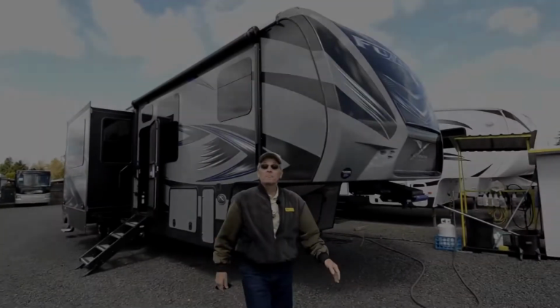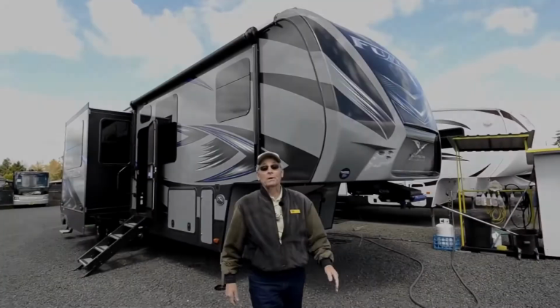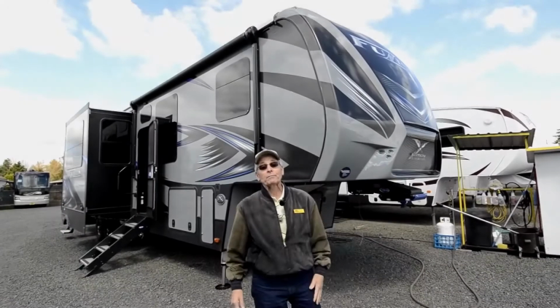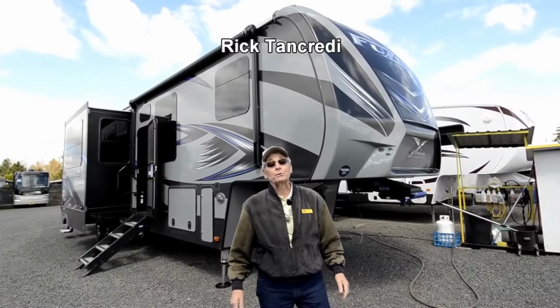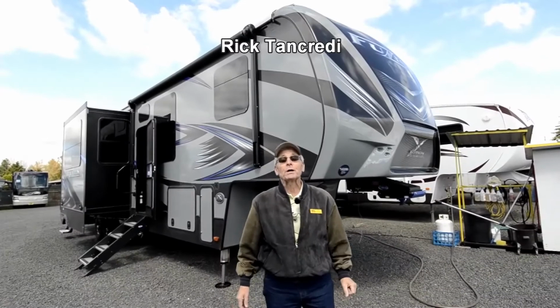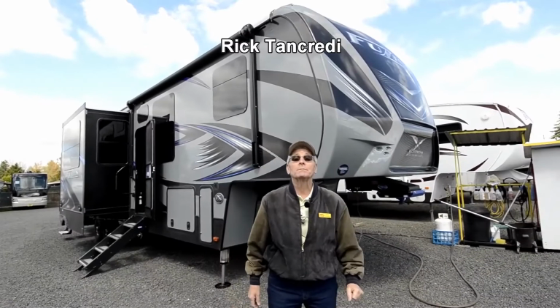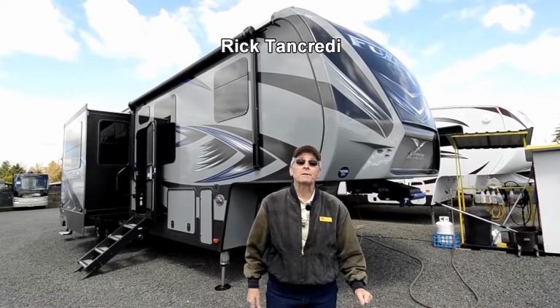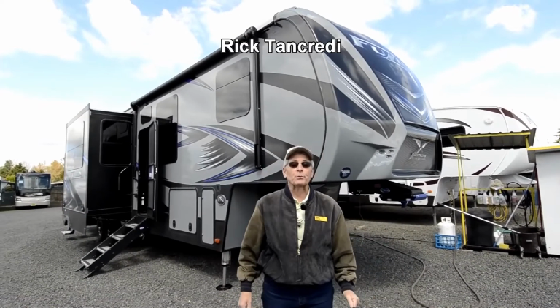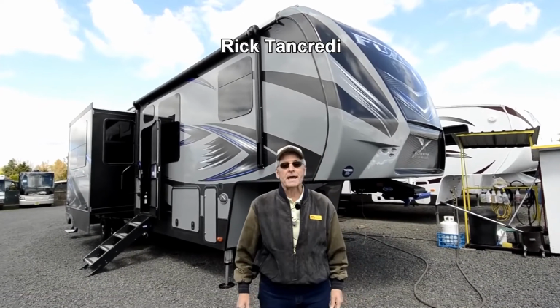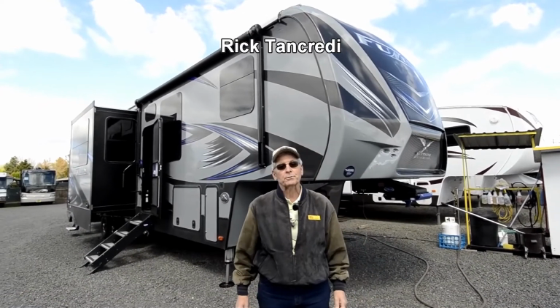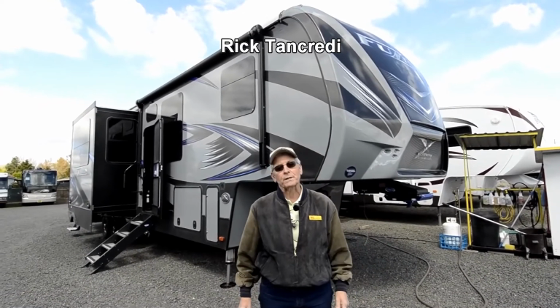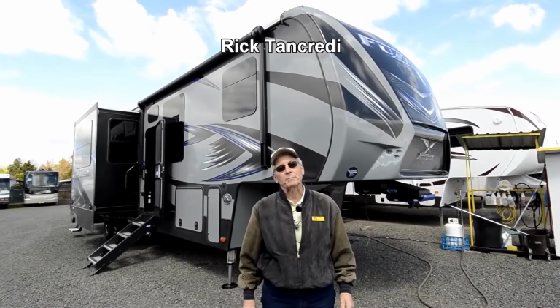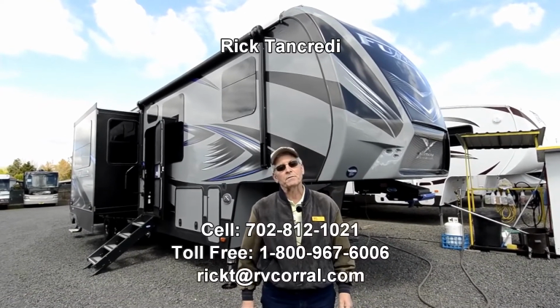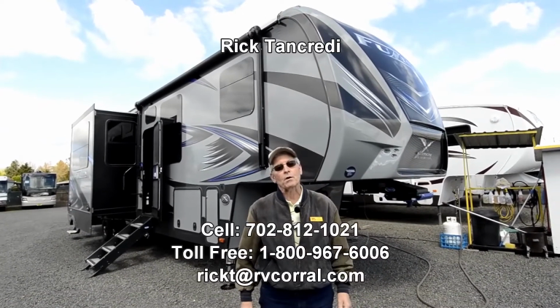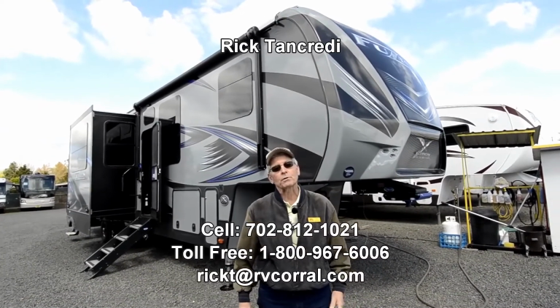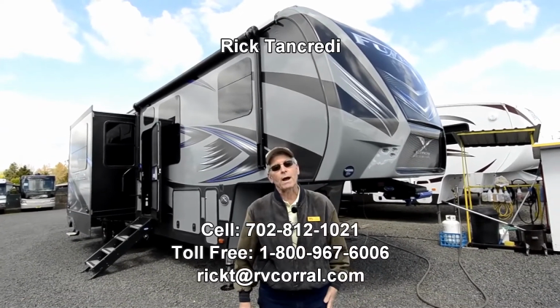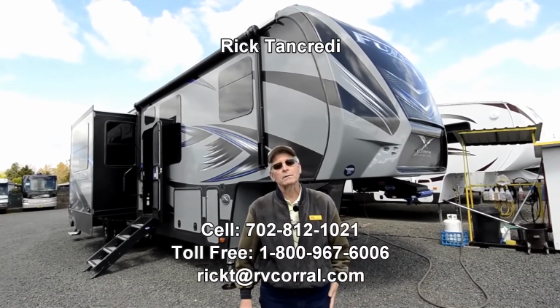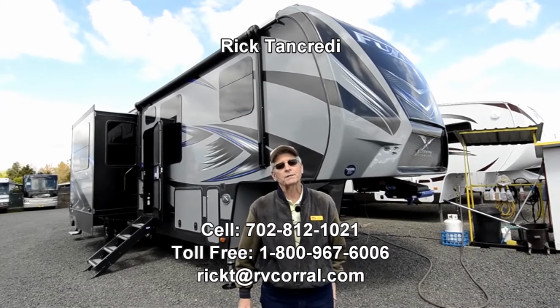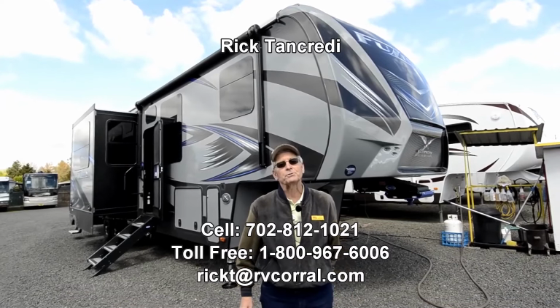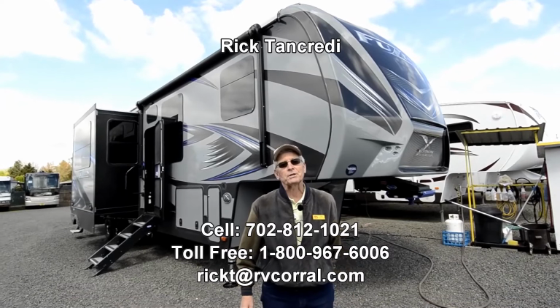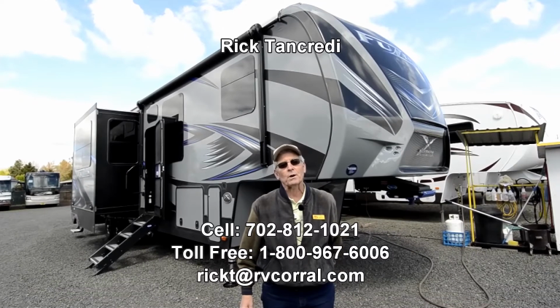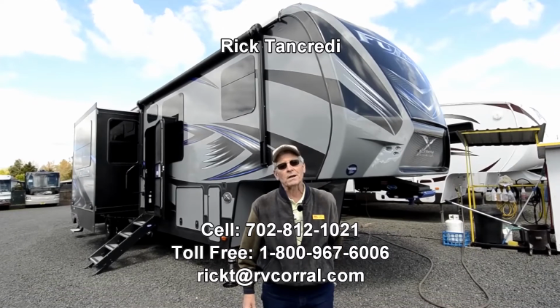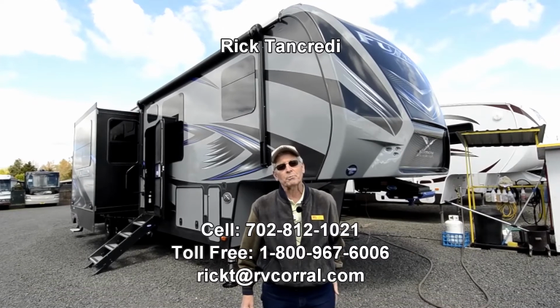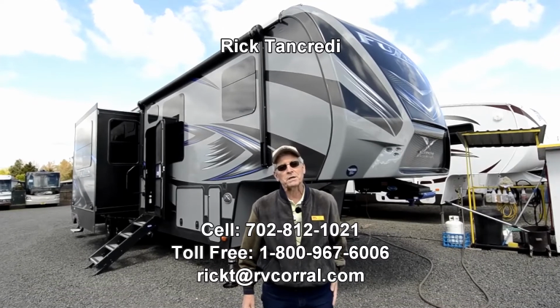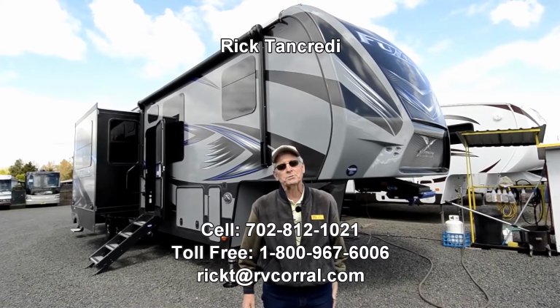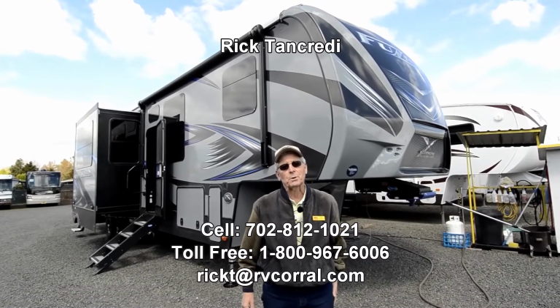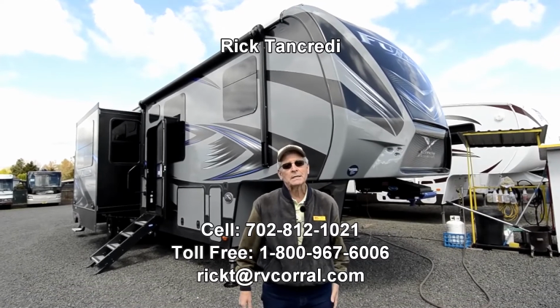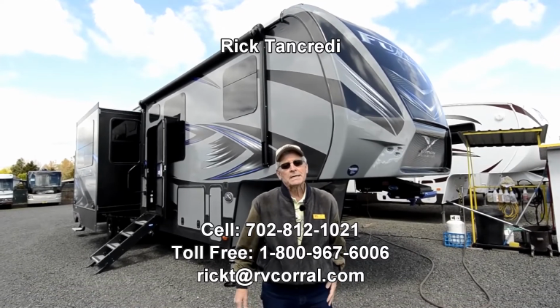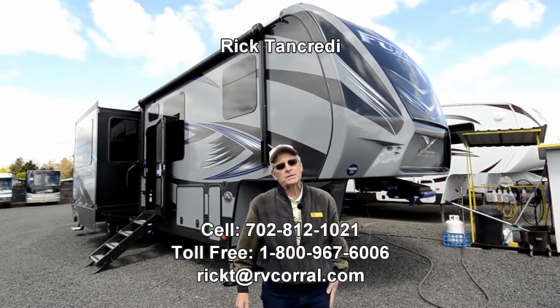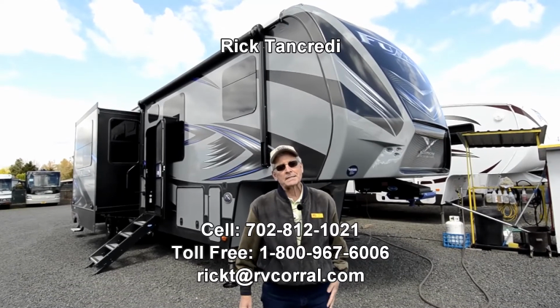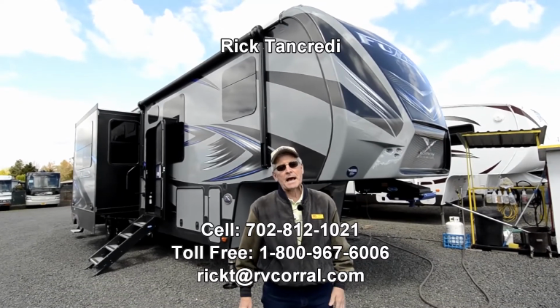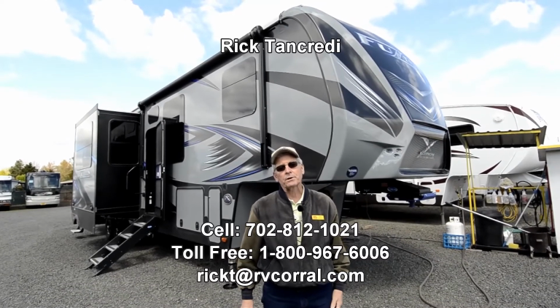Good afternoon. My name is Rick Tancredi. I'm here at the RV Corral in Eugene, Oregon. I appreciate you checking us out here.